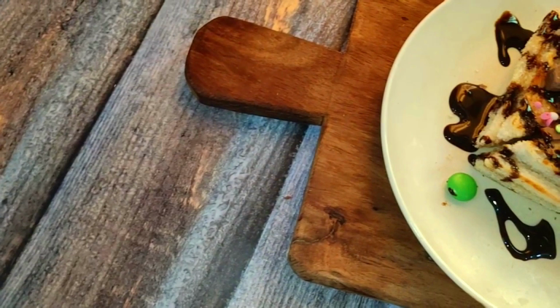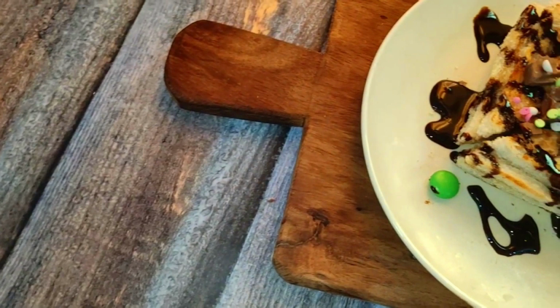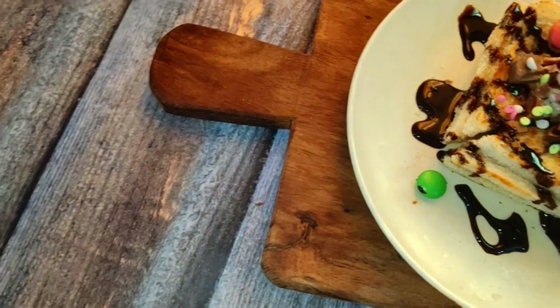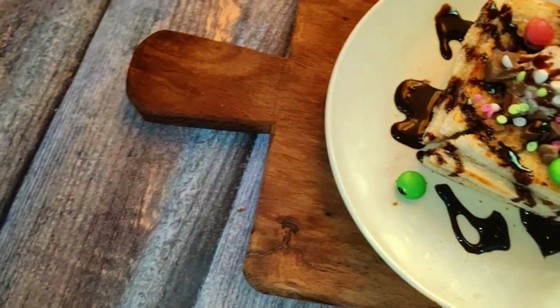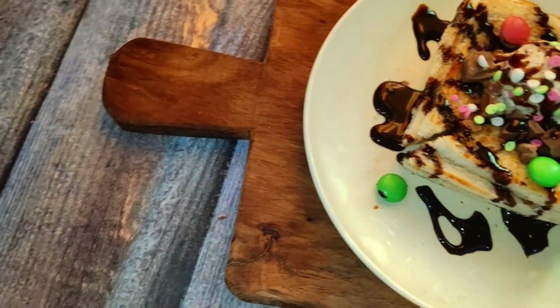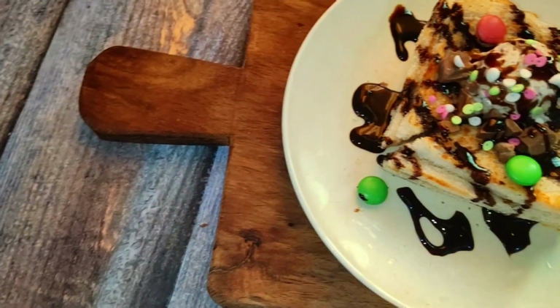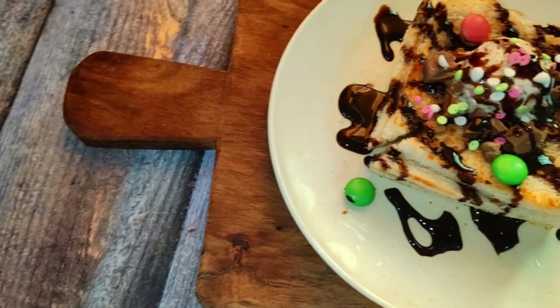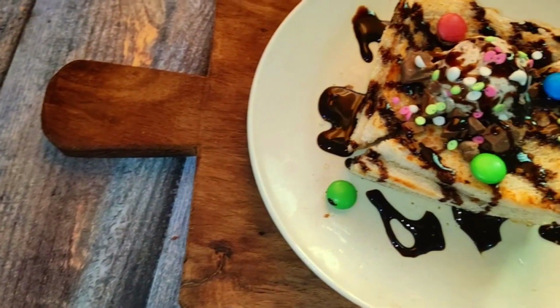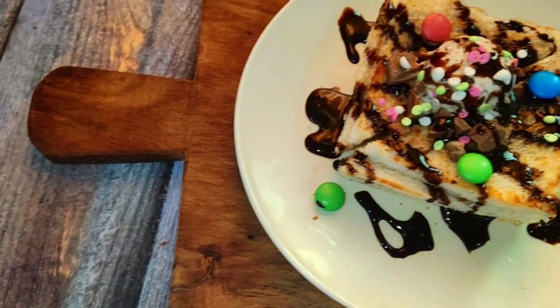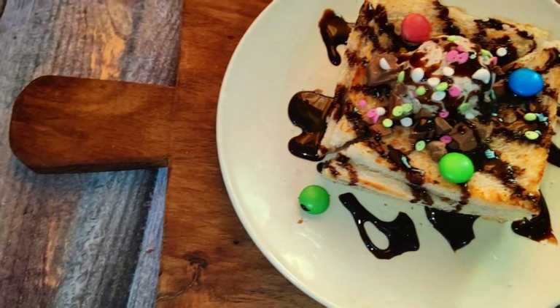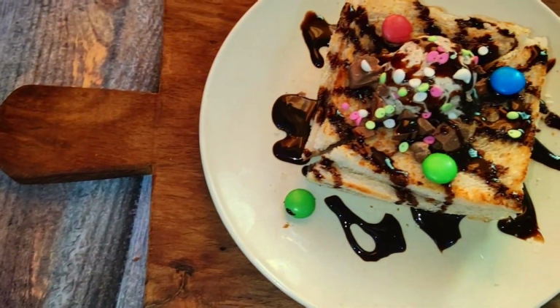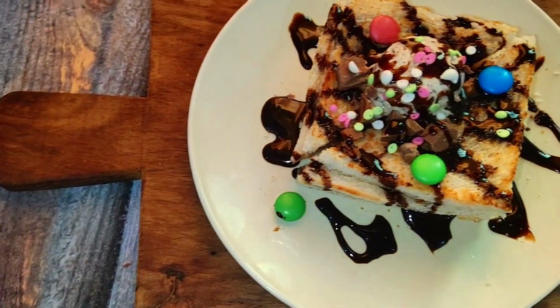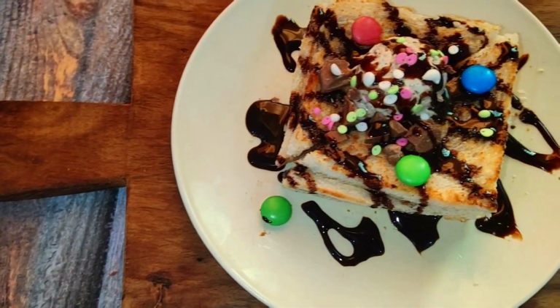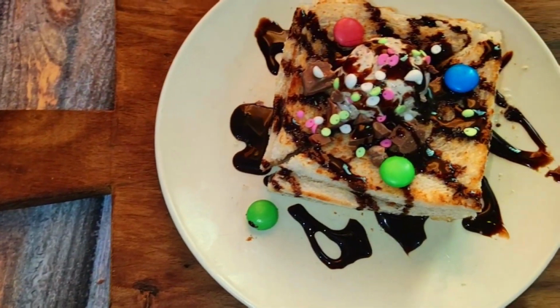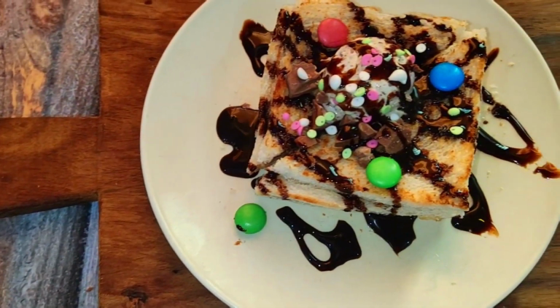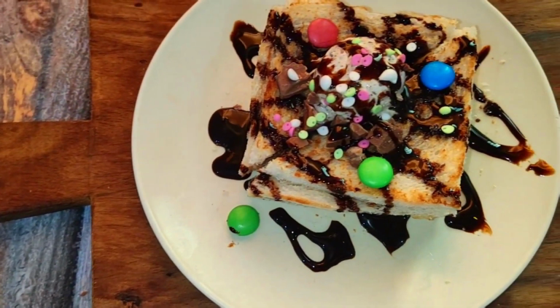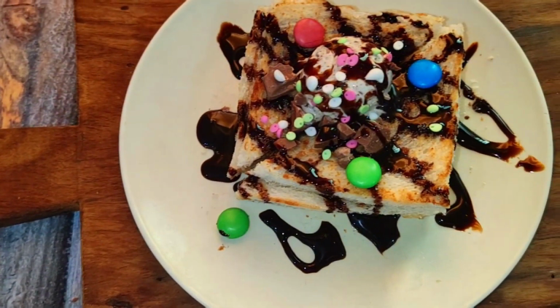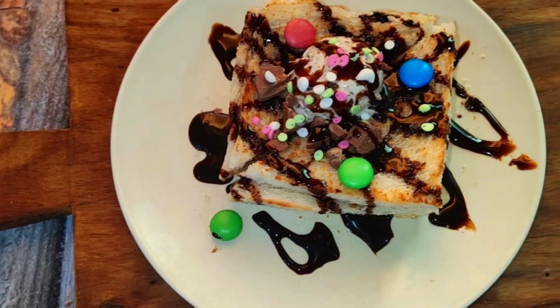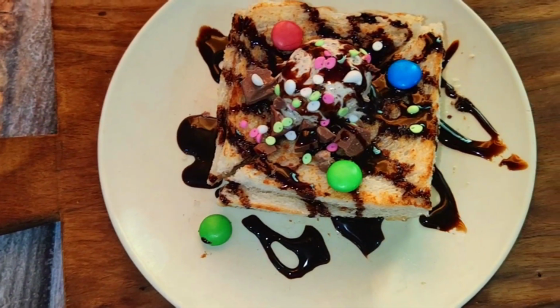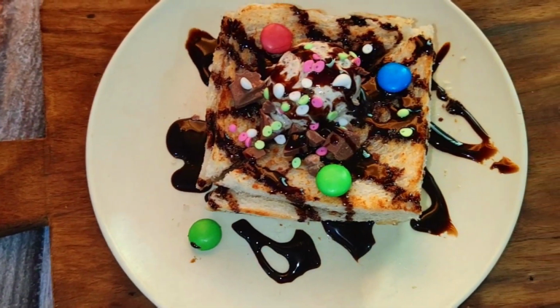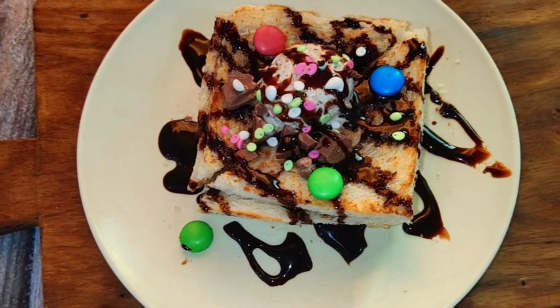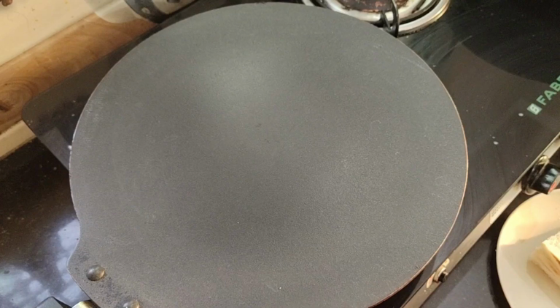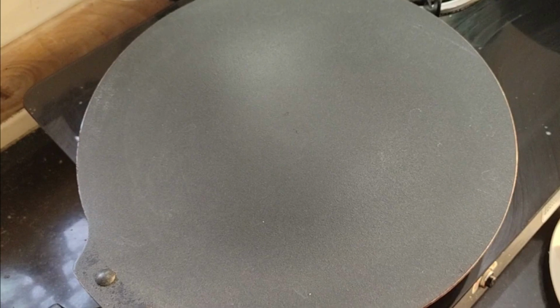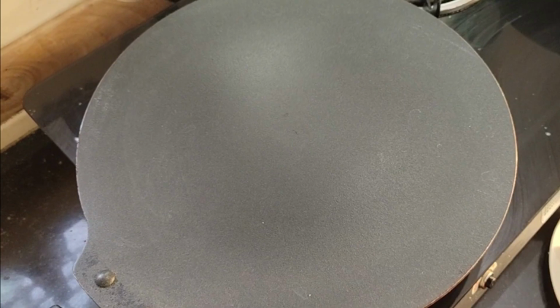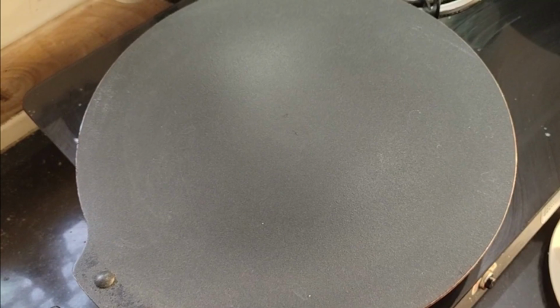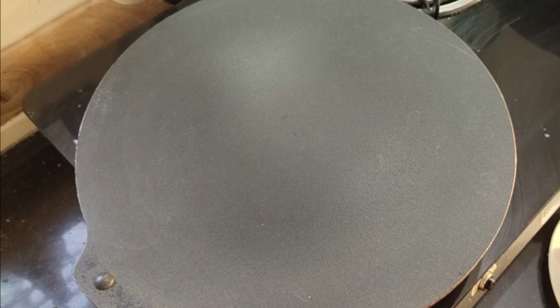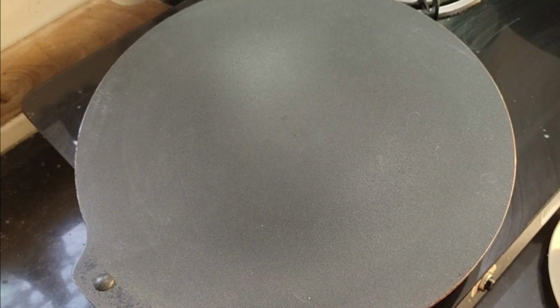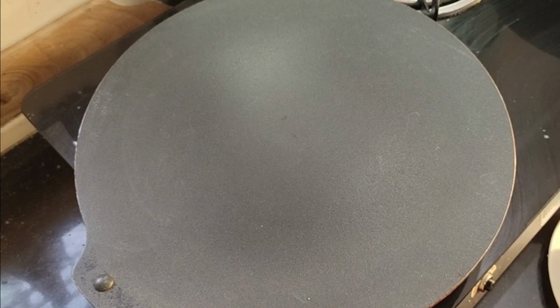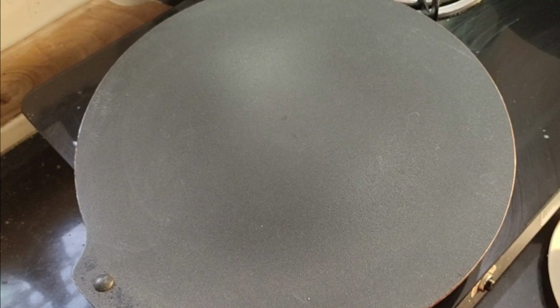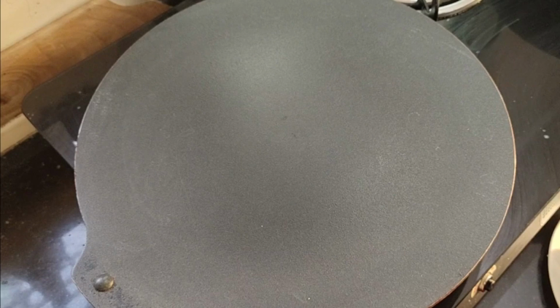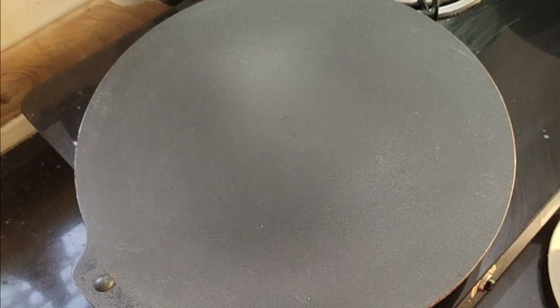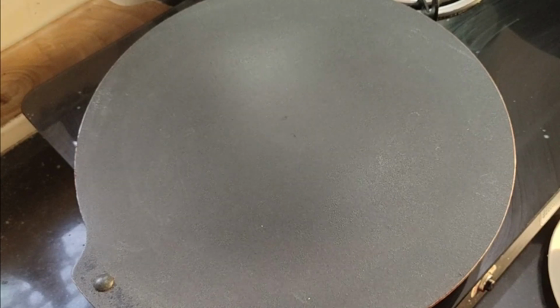I am learning a recipe from the bread. Let's start.